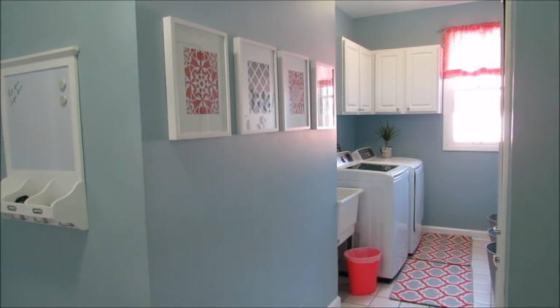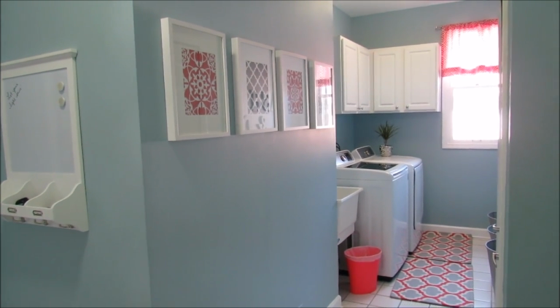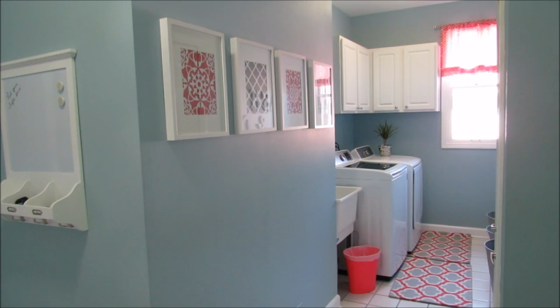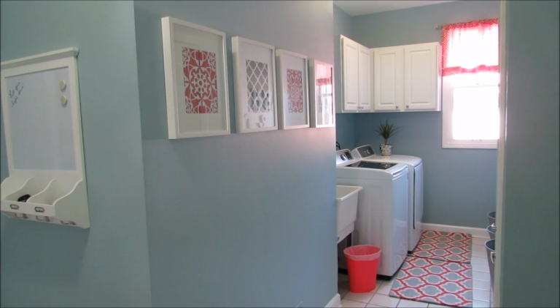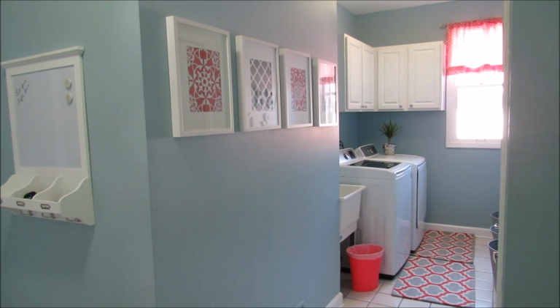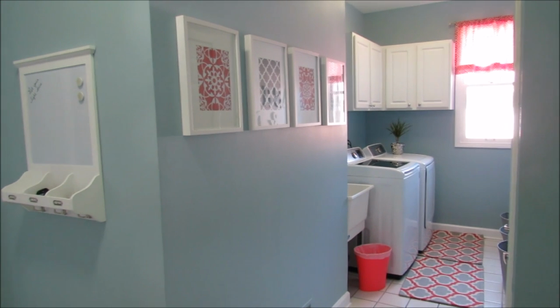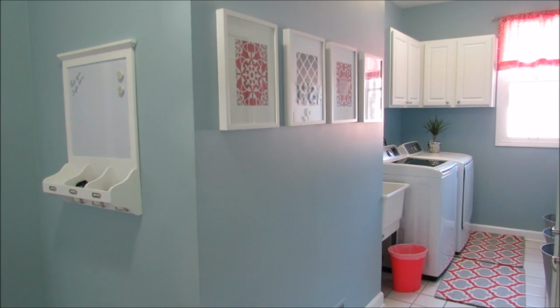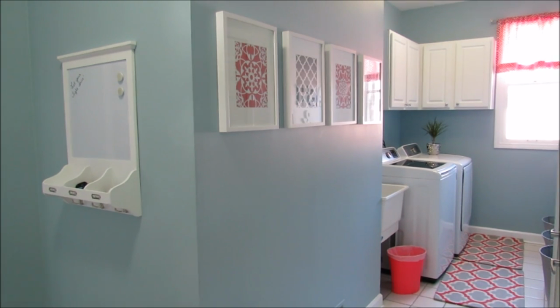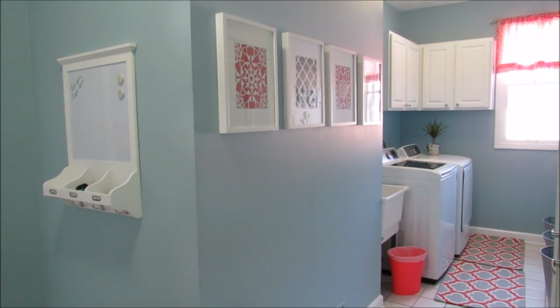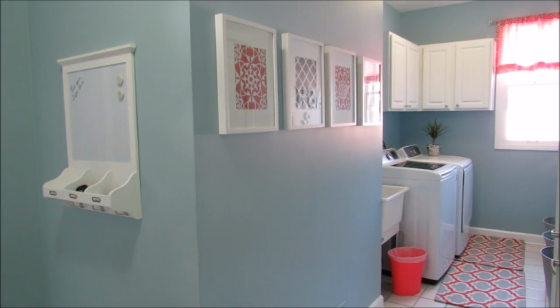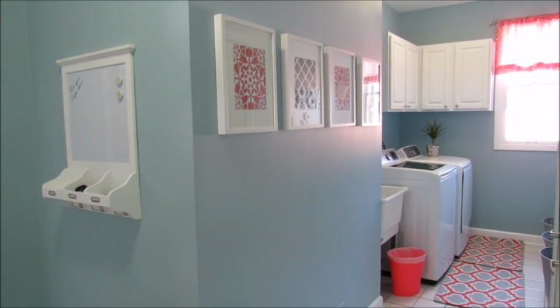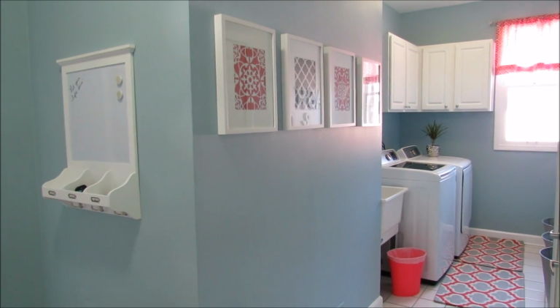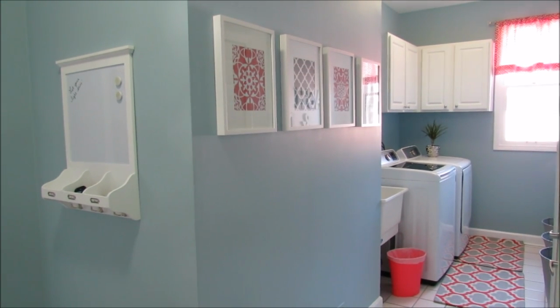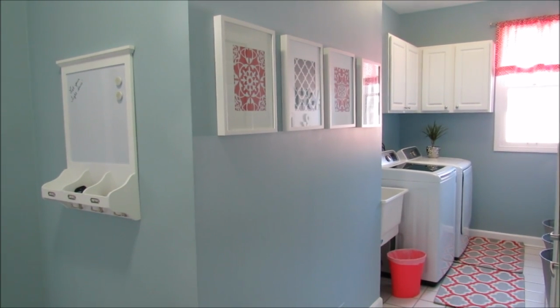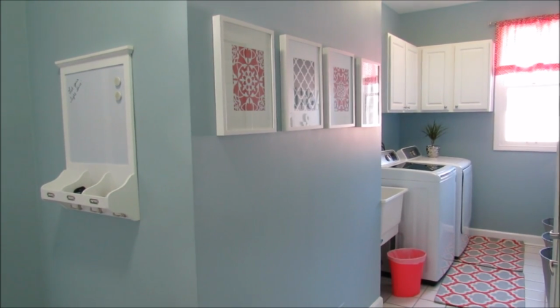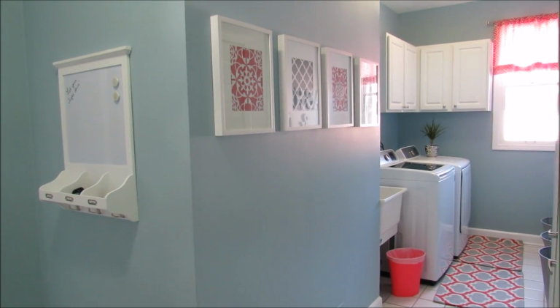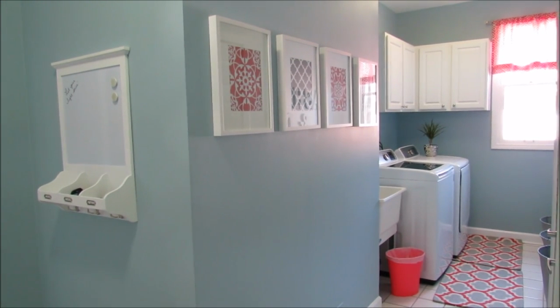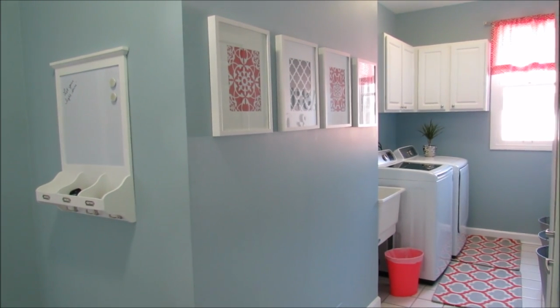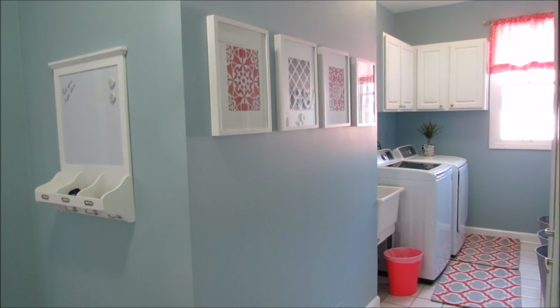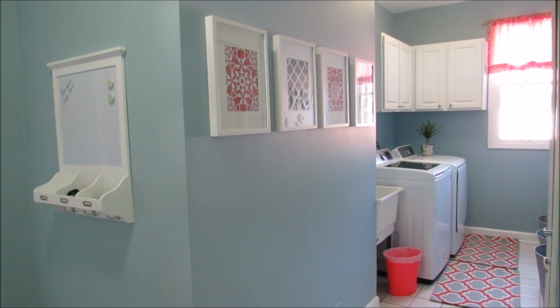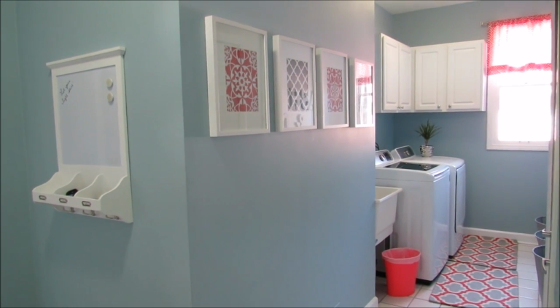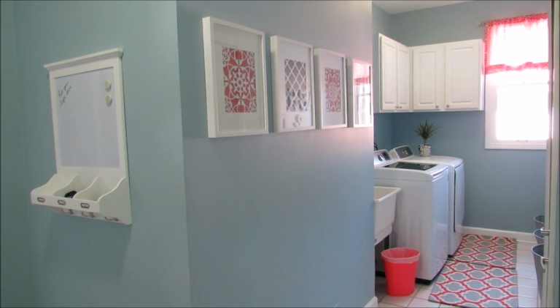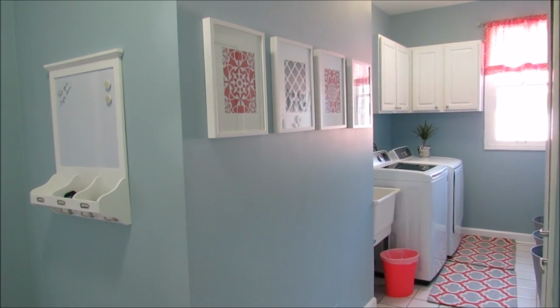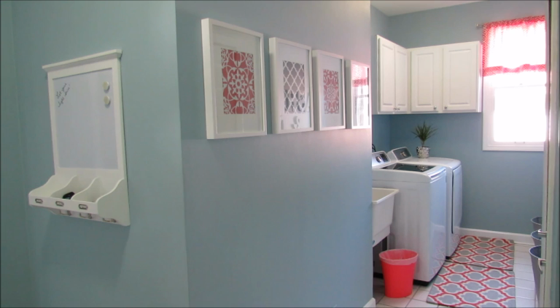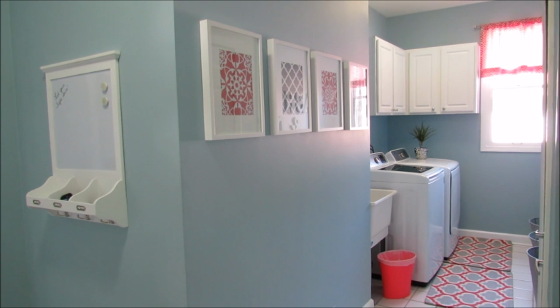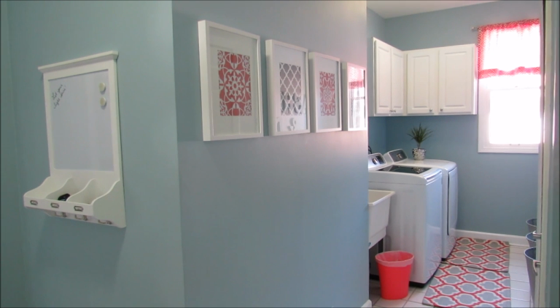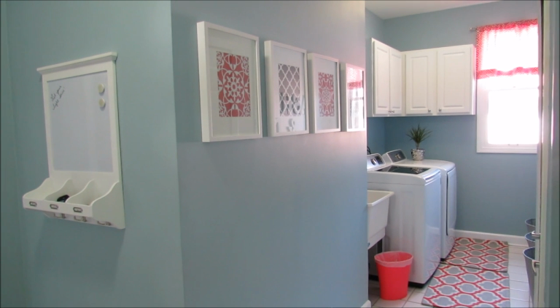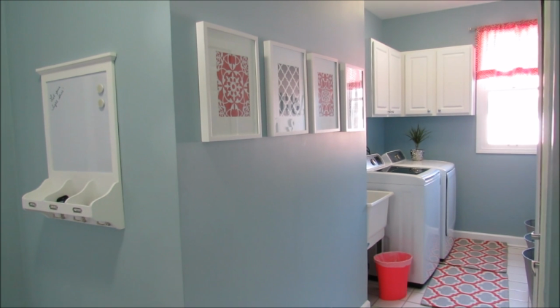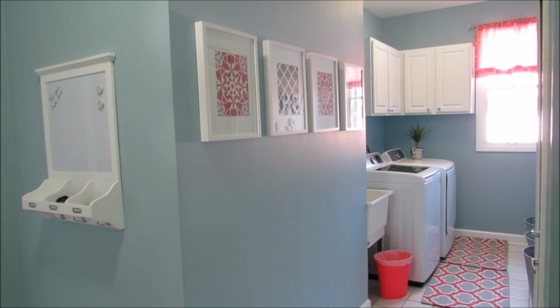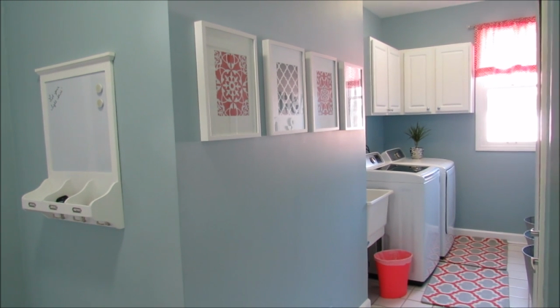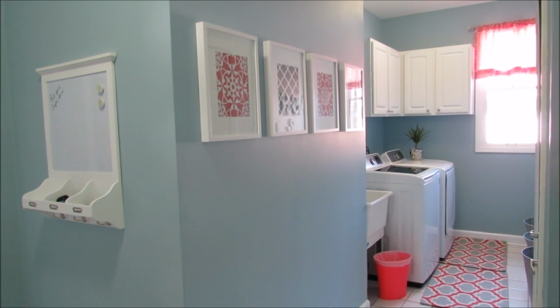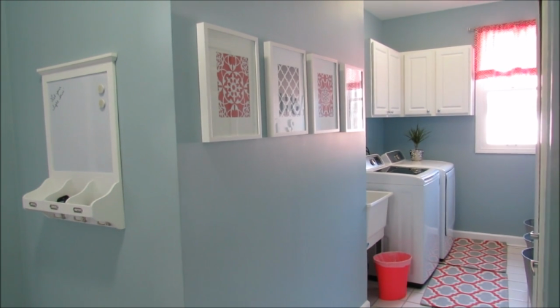But before I show you around, let's take a quick look at what my laundry room looked like before we did anything to it.